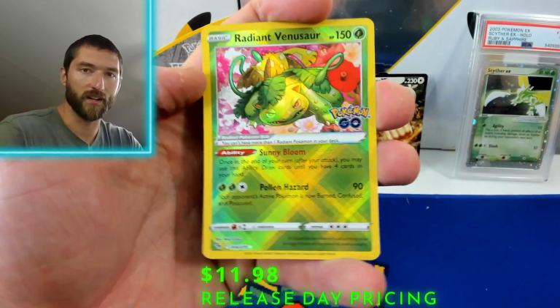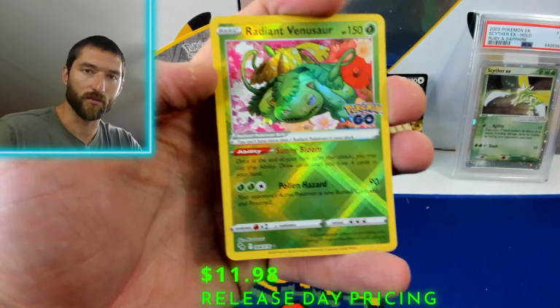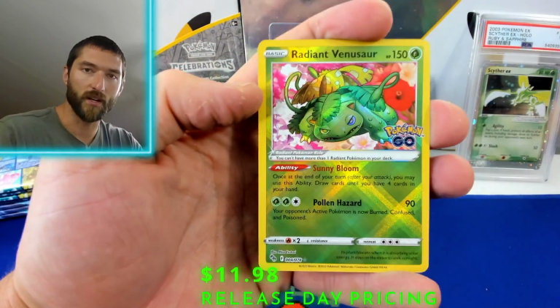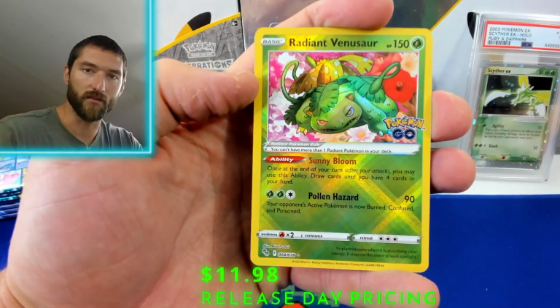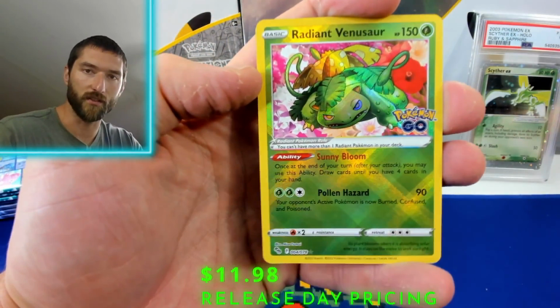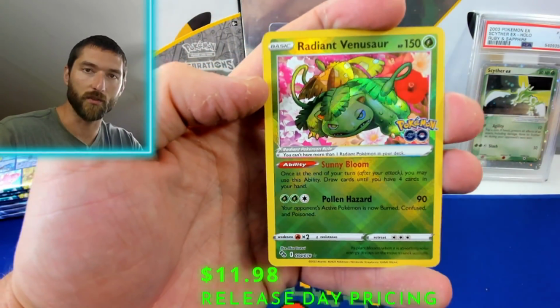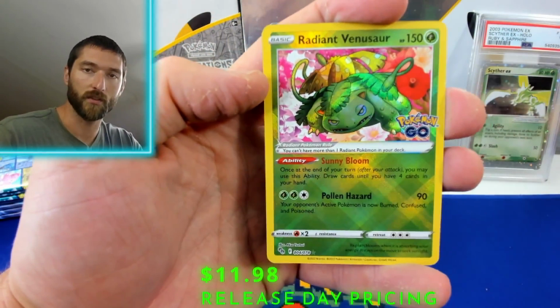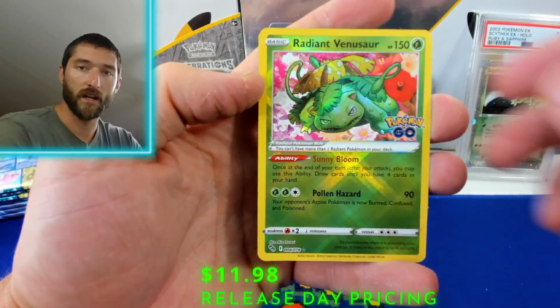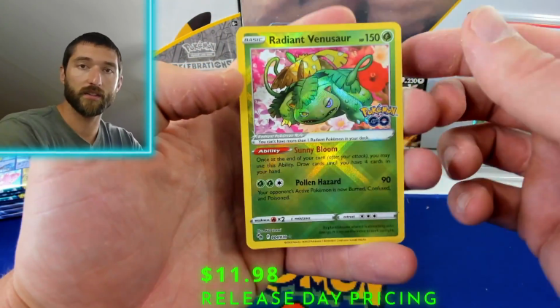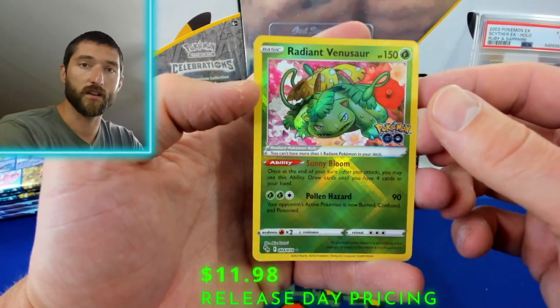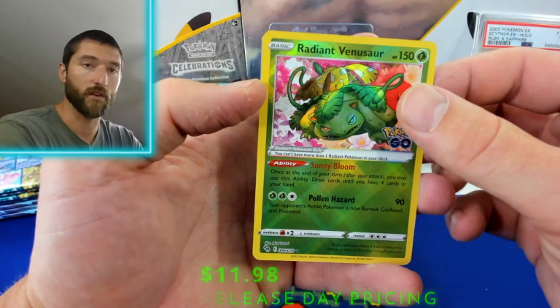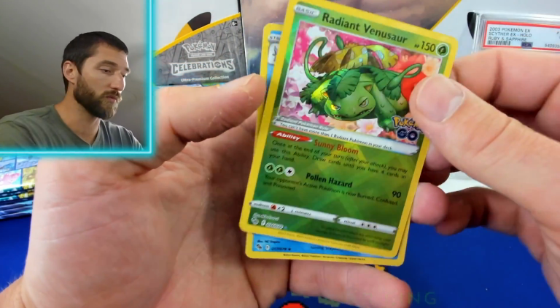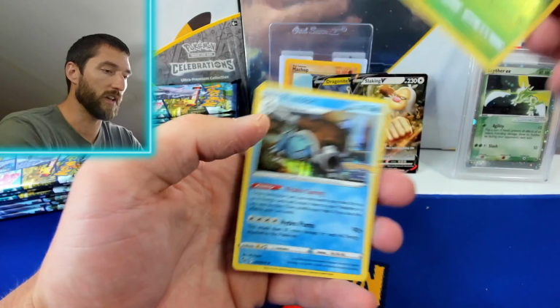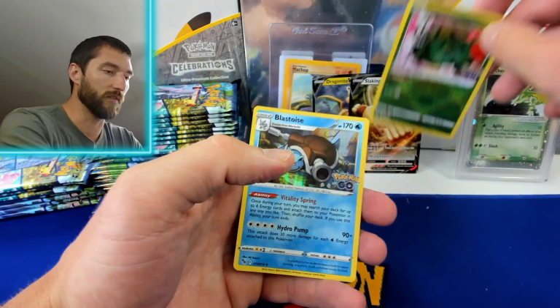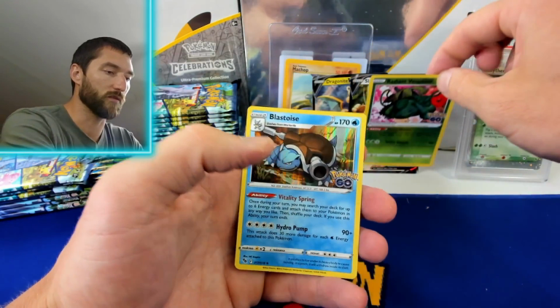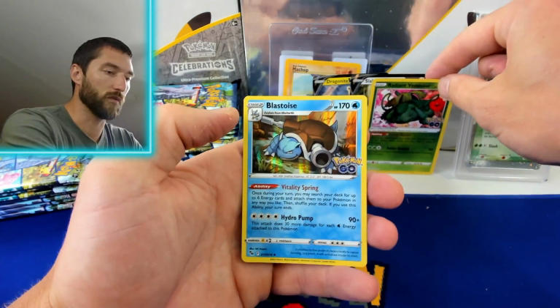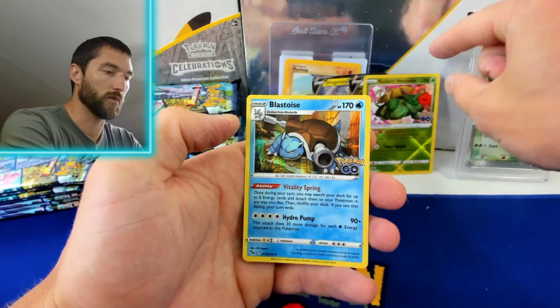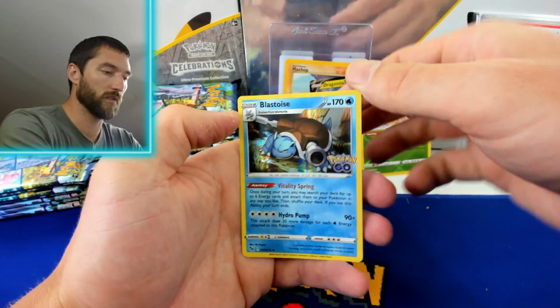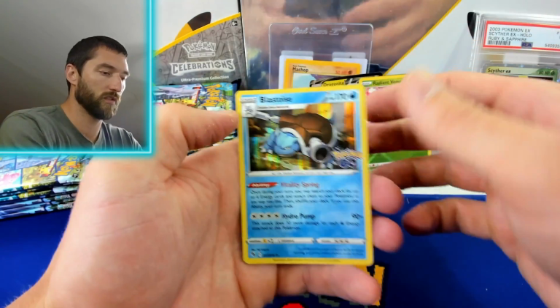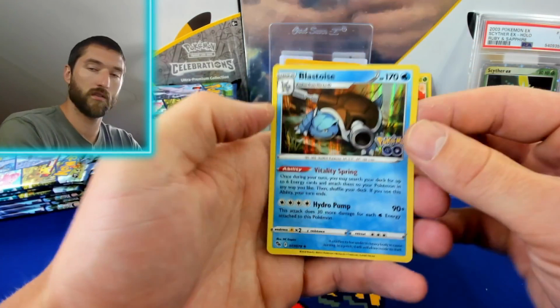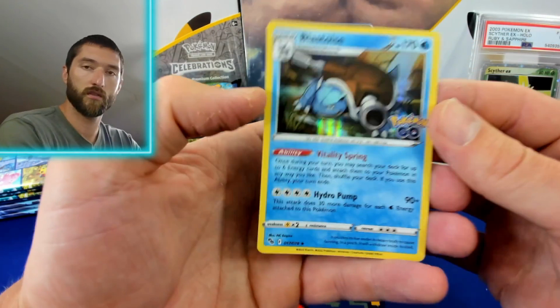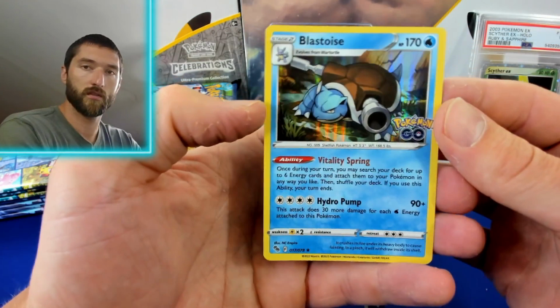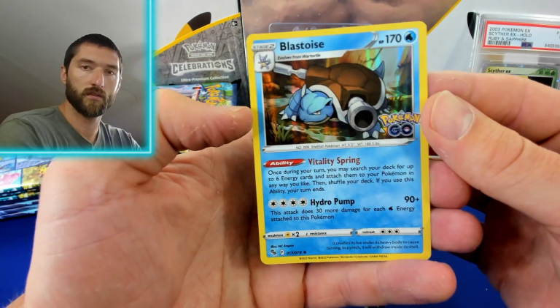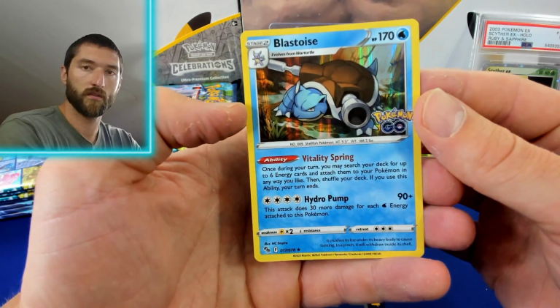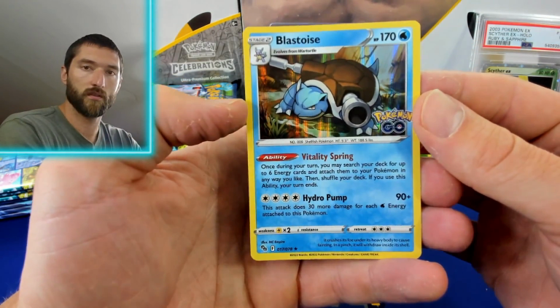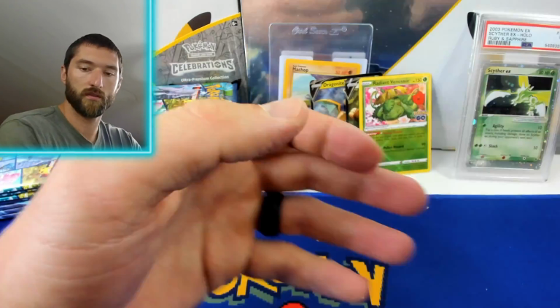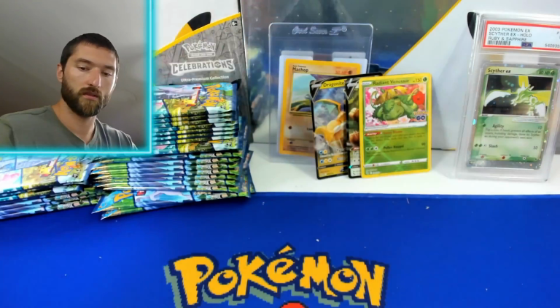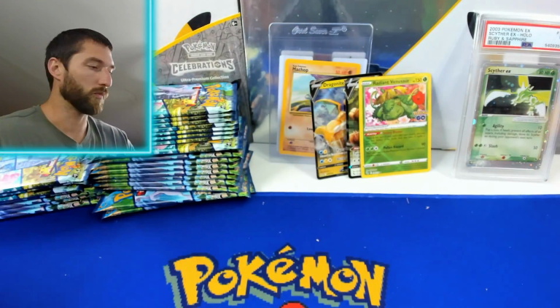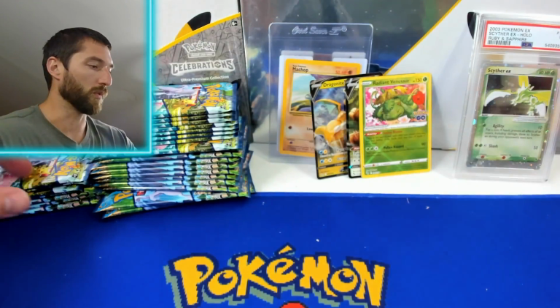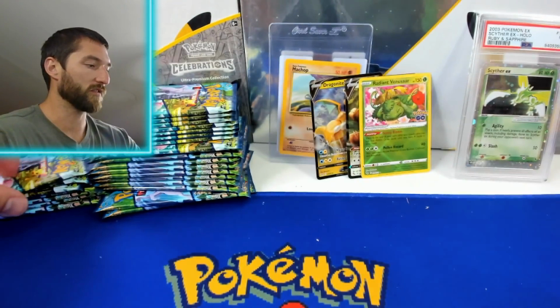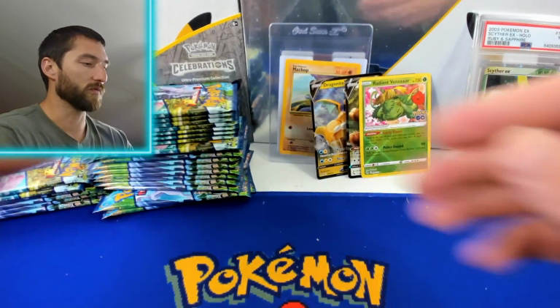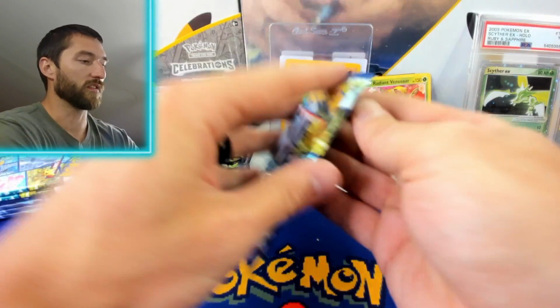We got a Radiant Venusaur — I think this is our third Radiant Venusaur that we've pulled. We pulled the Blastoise with it too.